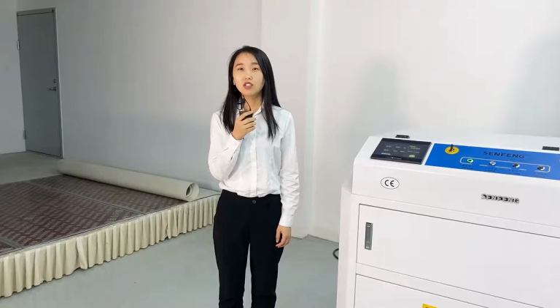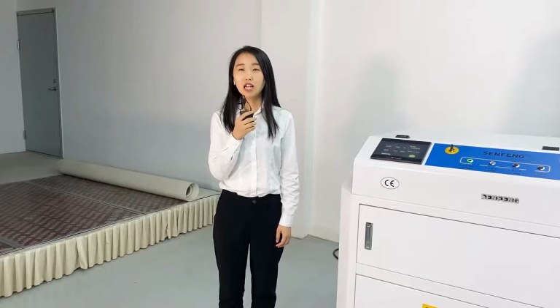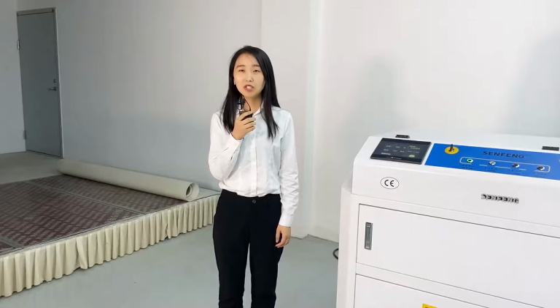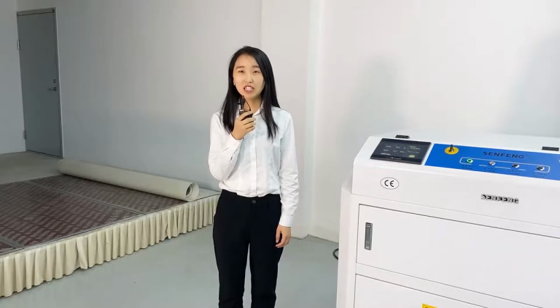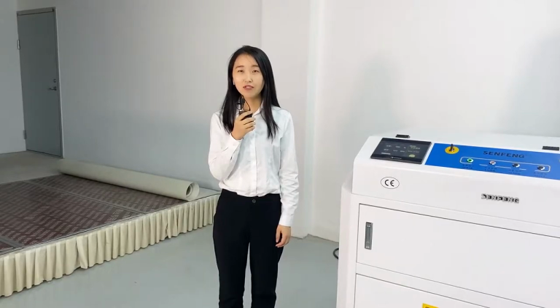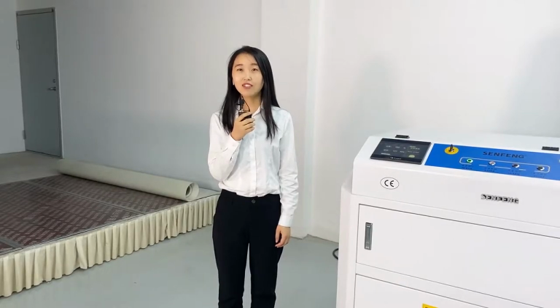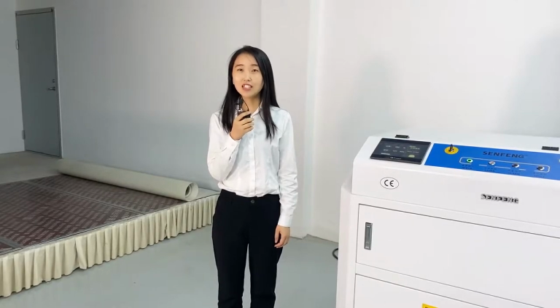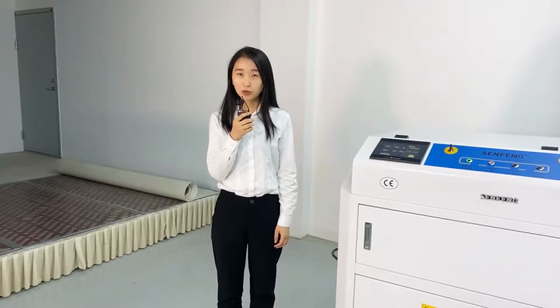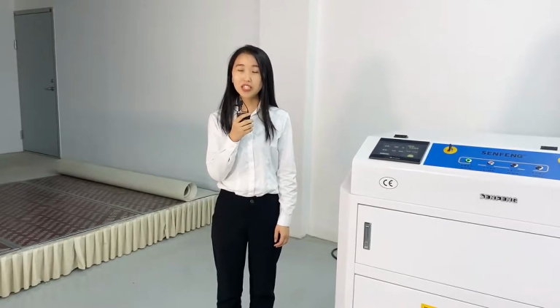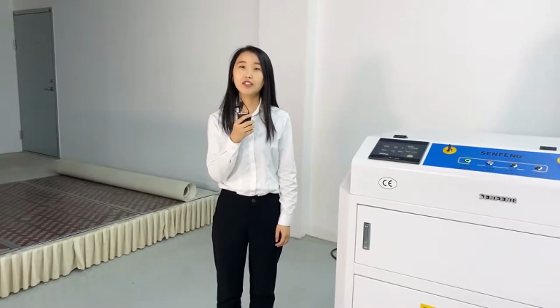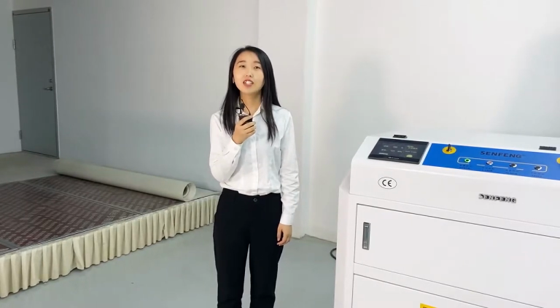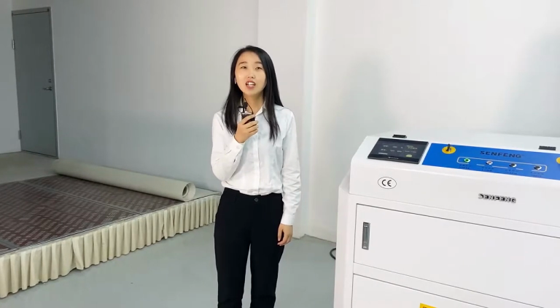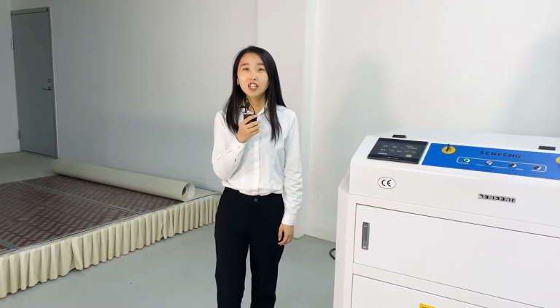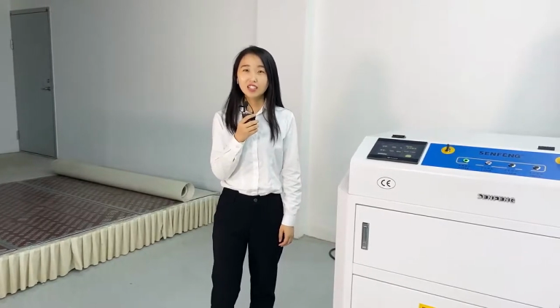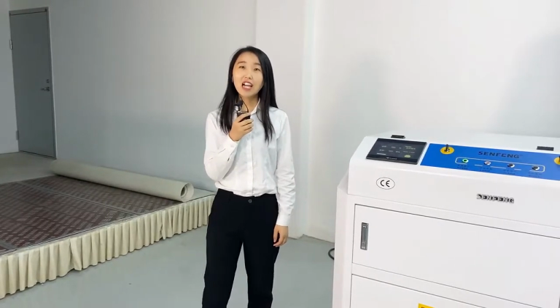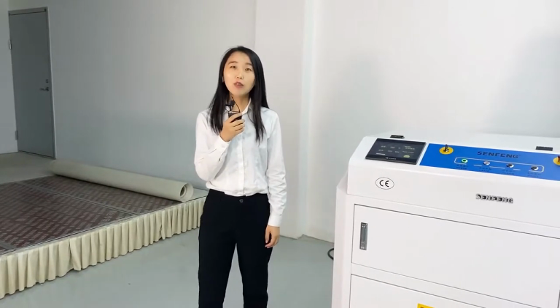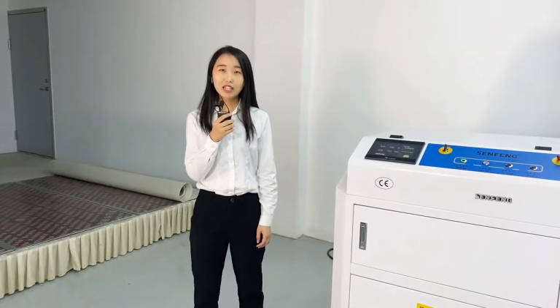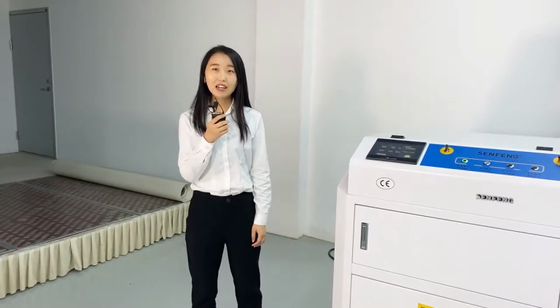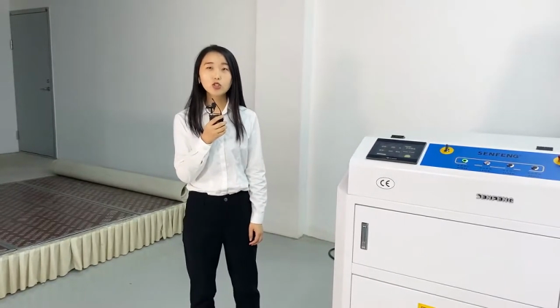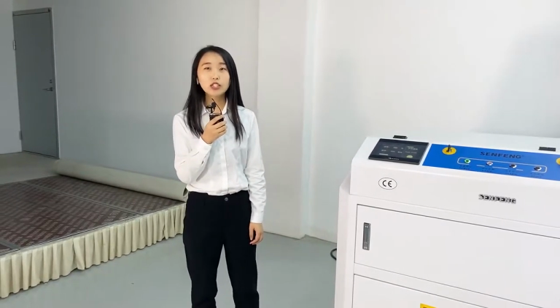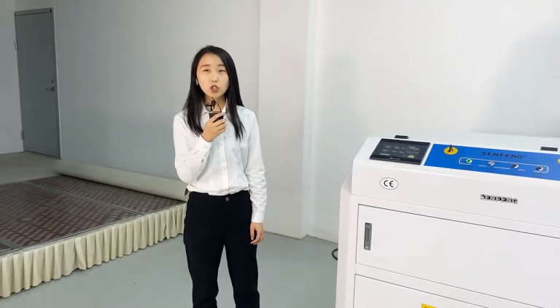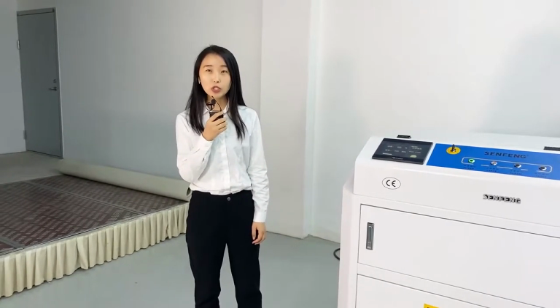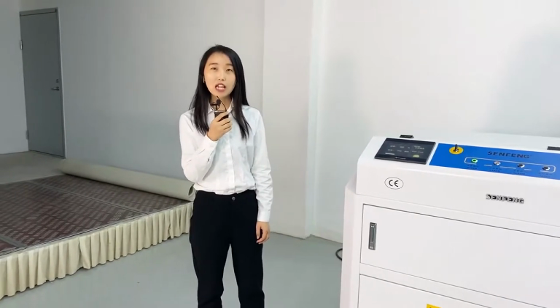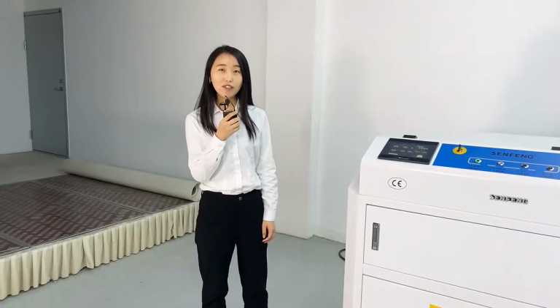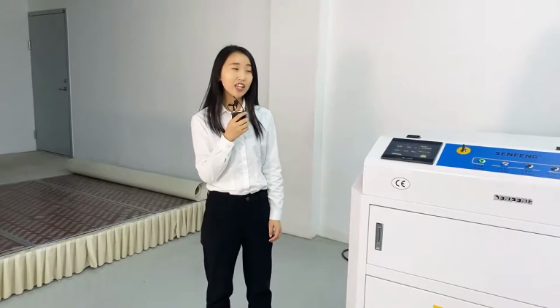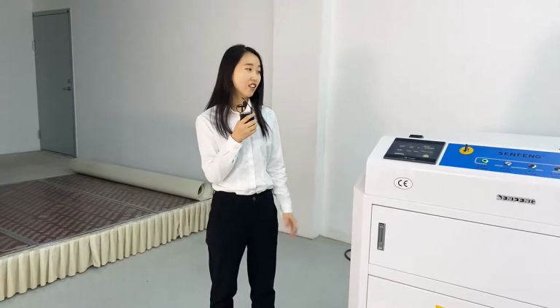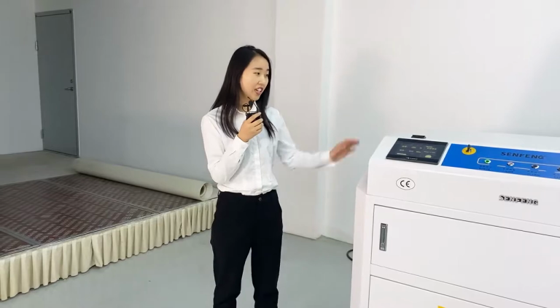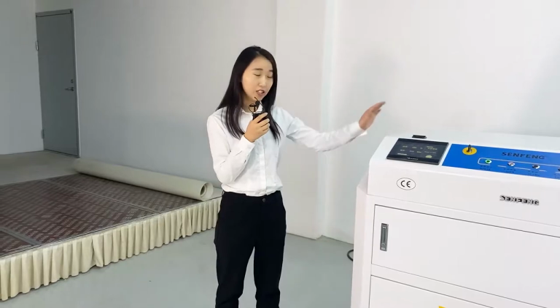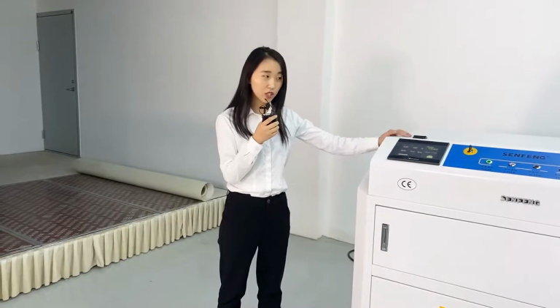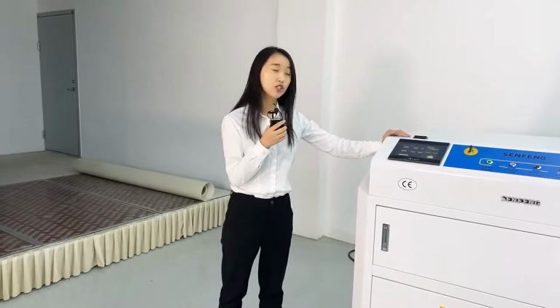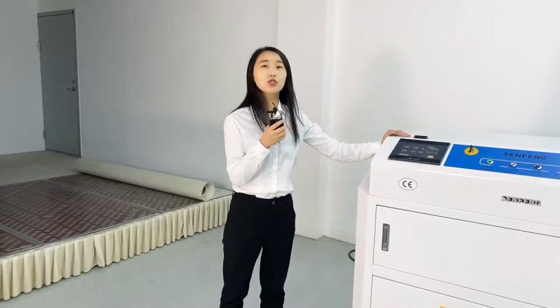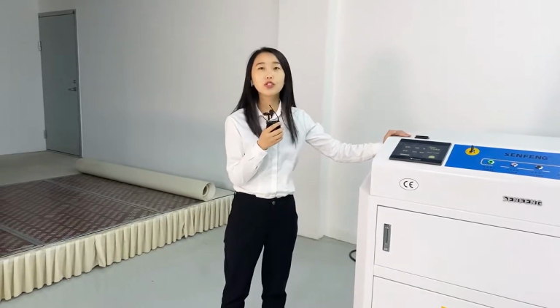I'm Jennifer. Nice to meet you. Today I would like to introduce our laser cleaning machine to you.